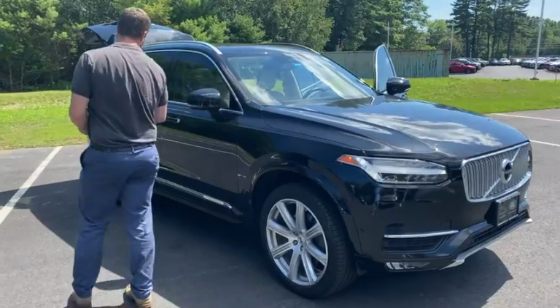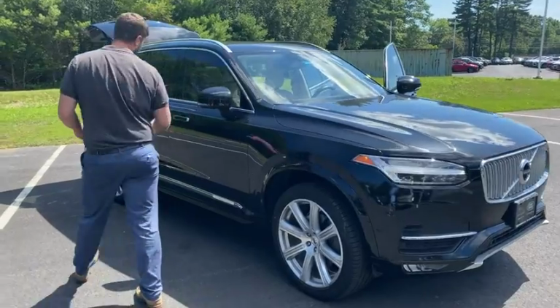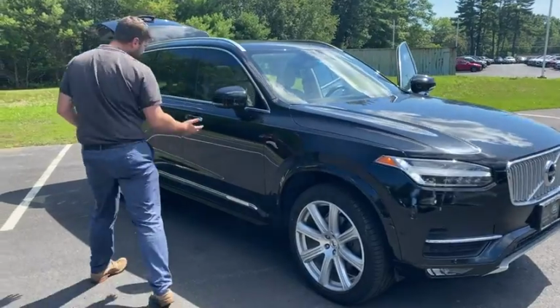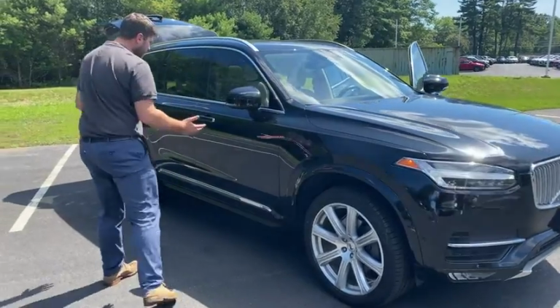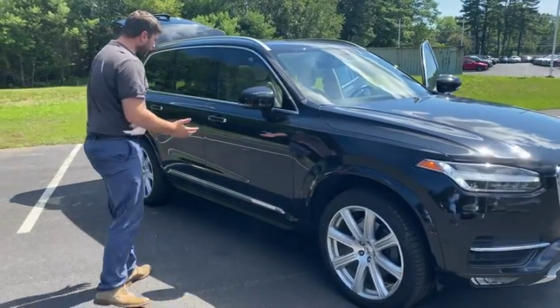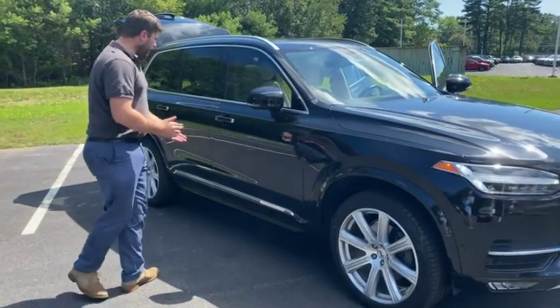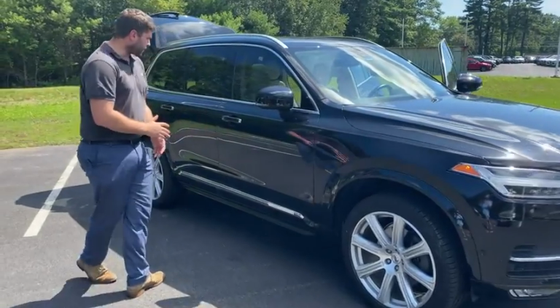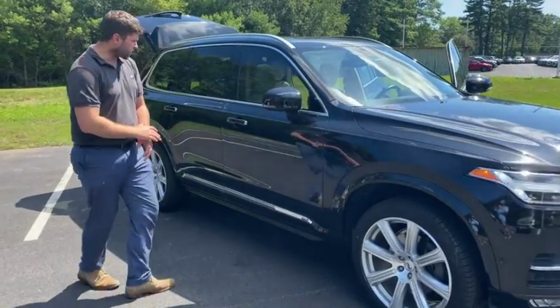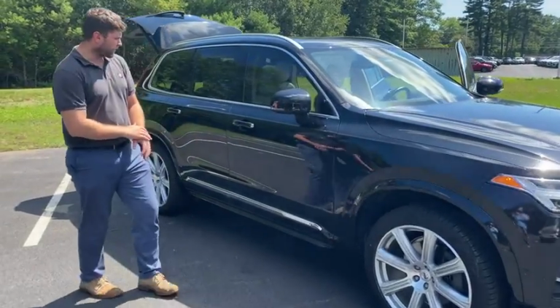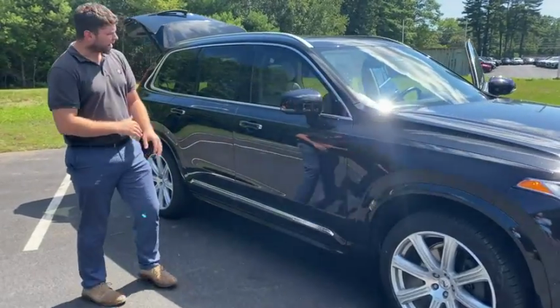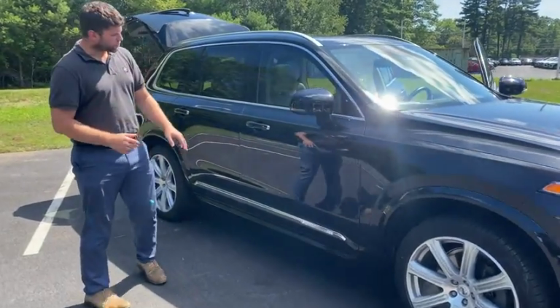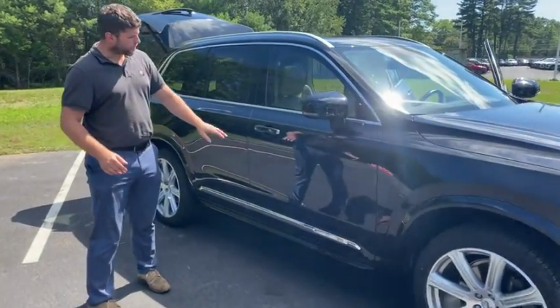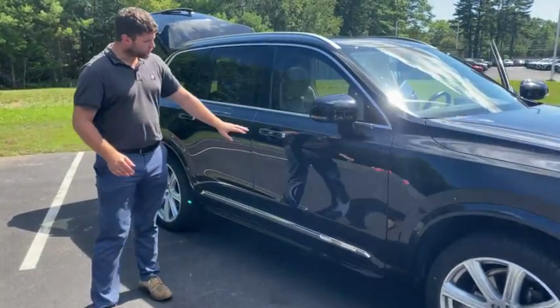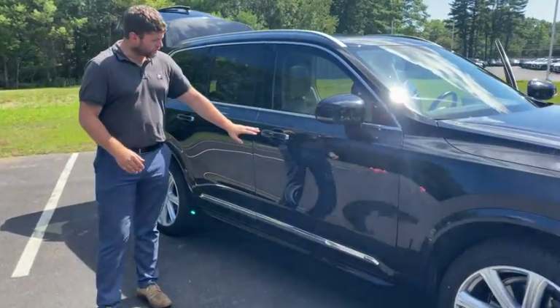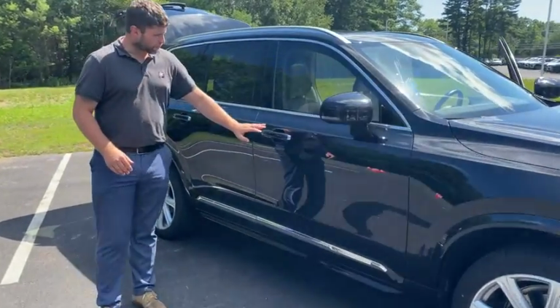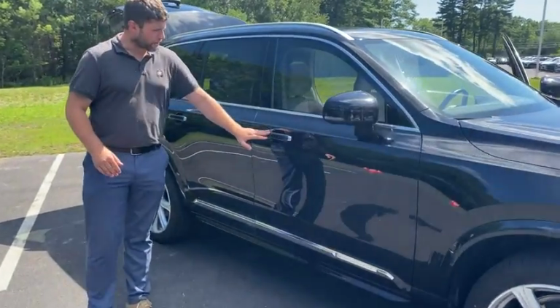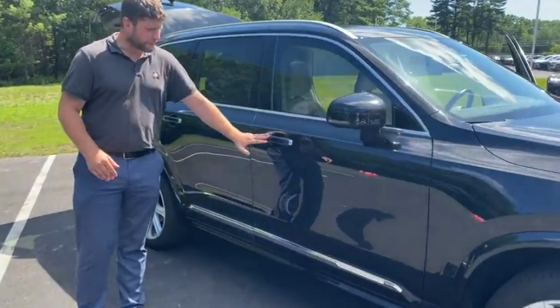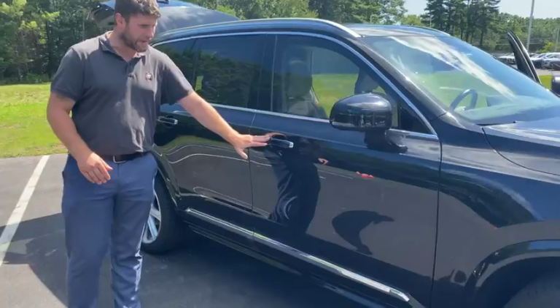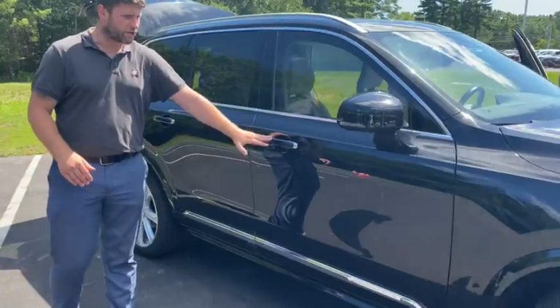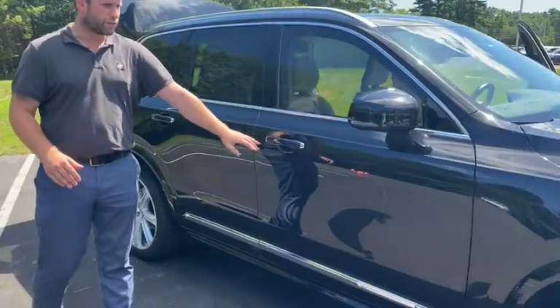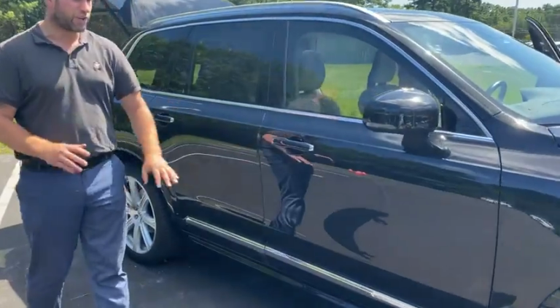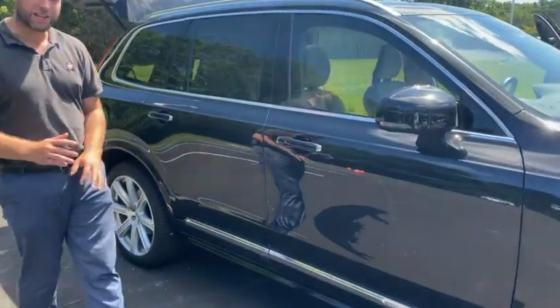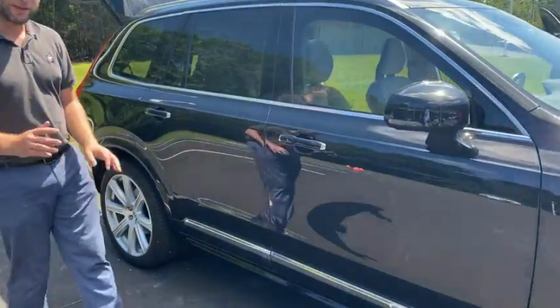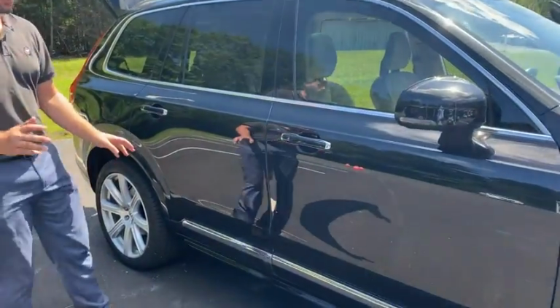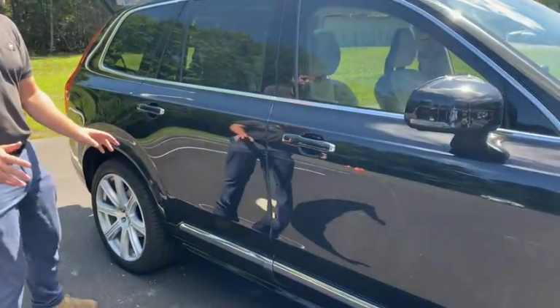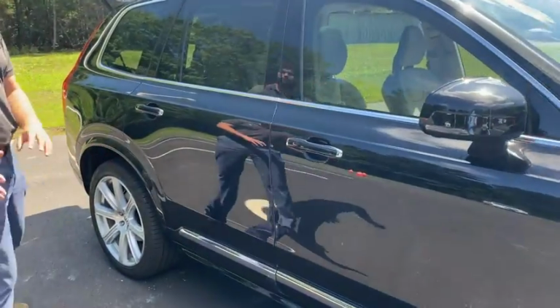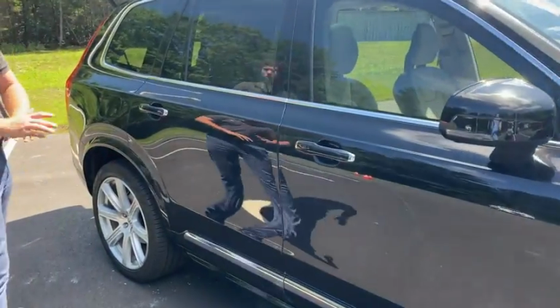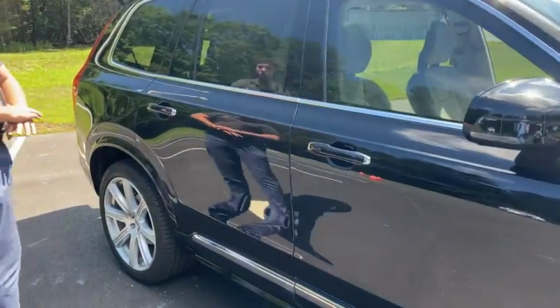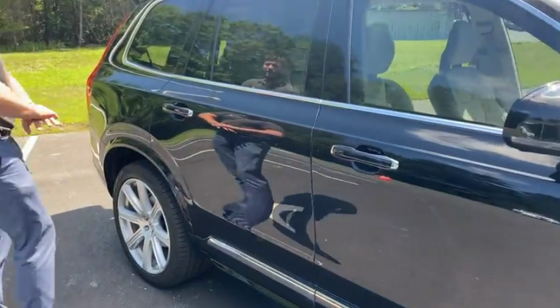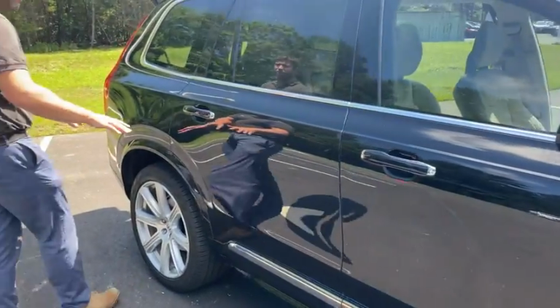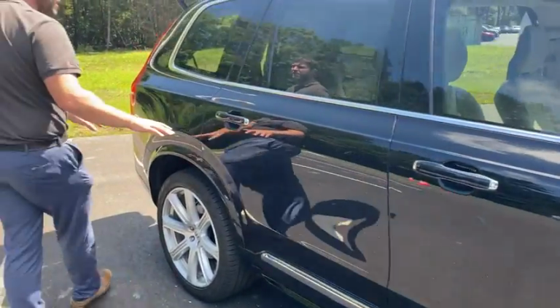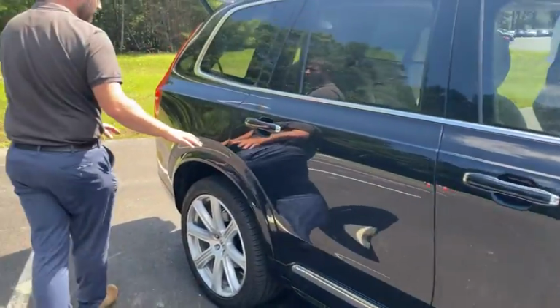It's pretty standard nowadays, especially for the higher trim models. You do have the proximity entry, which is awesome, as well as the full leather interior.